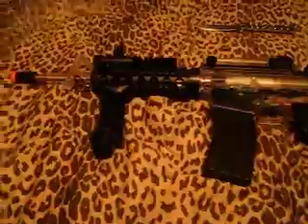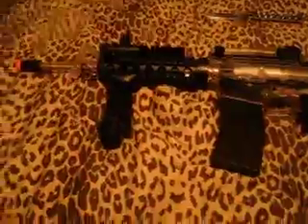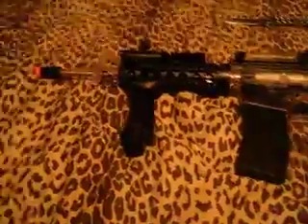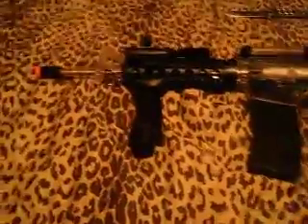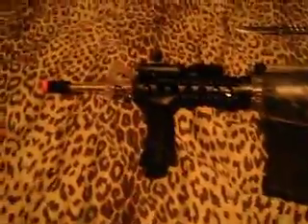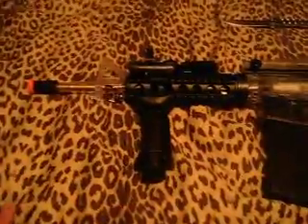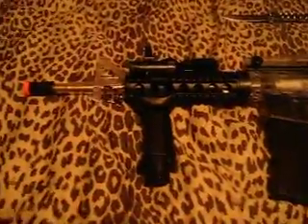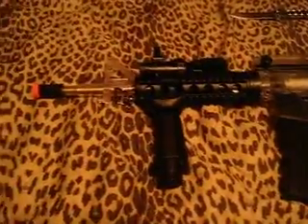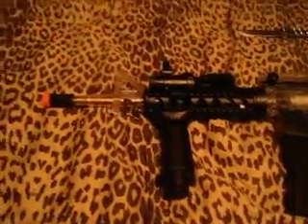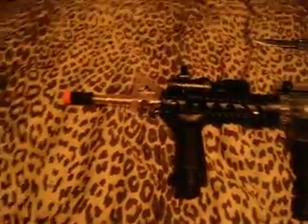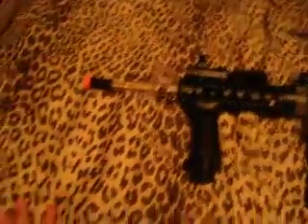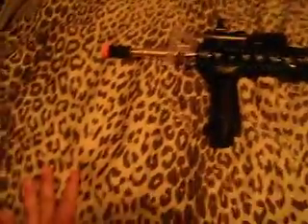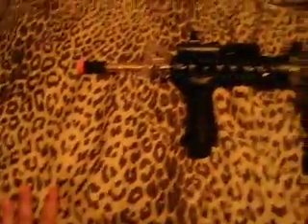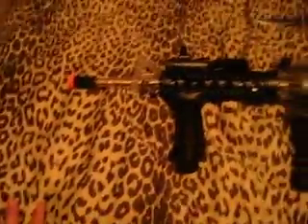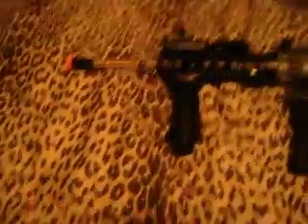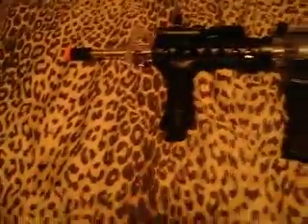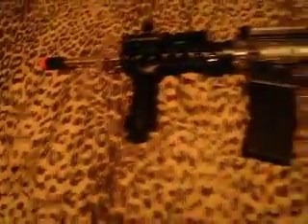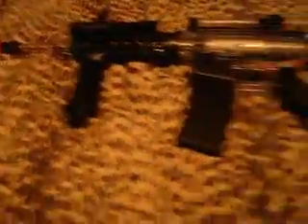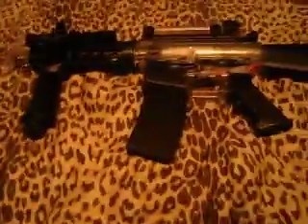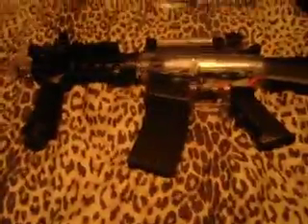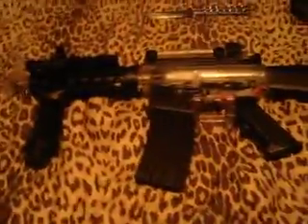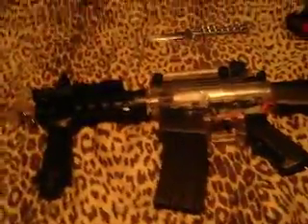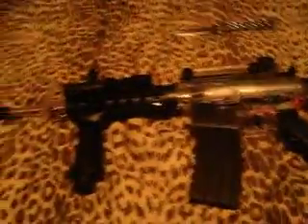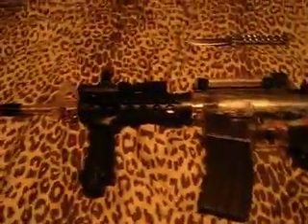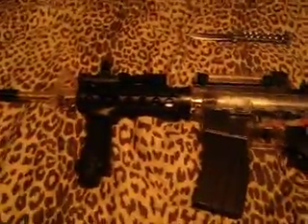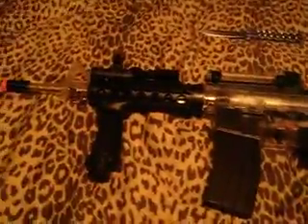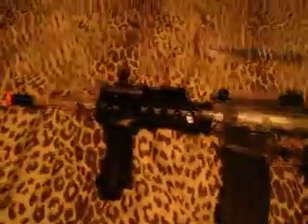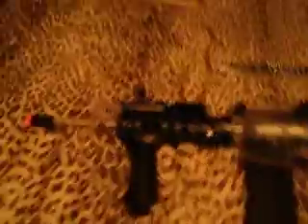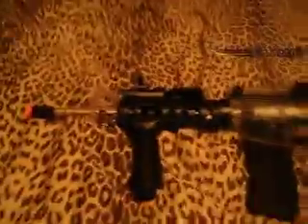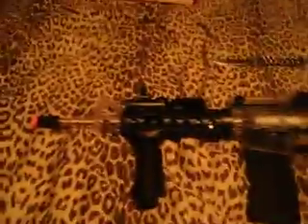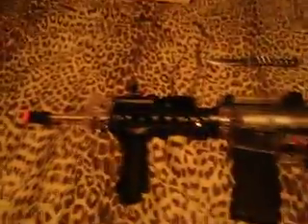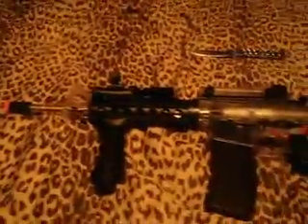Hey guys, it's Awesome Video Maker, and I just got this gun this afternoon.